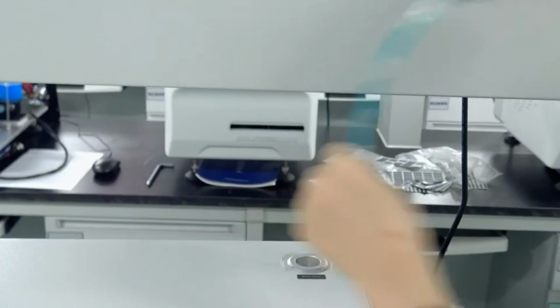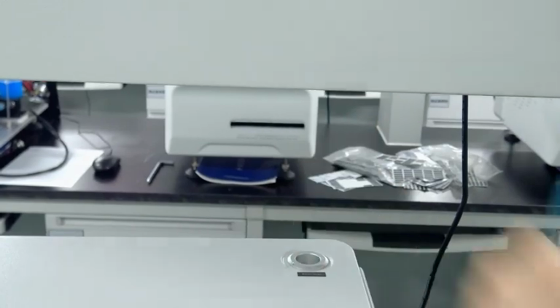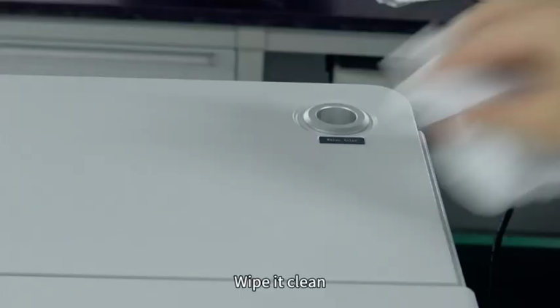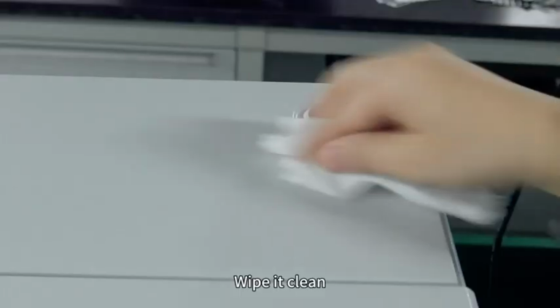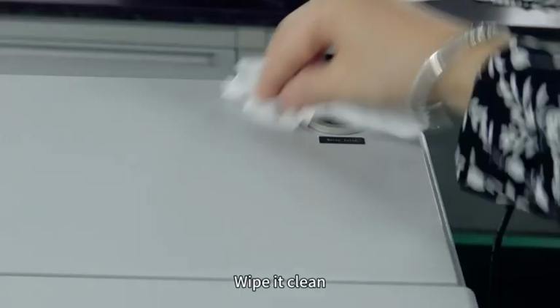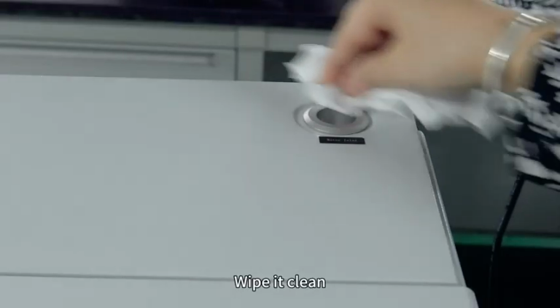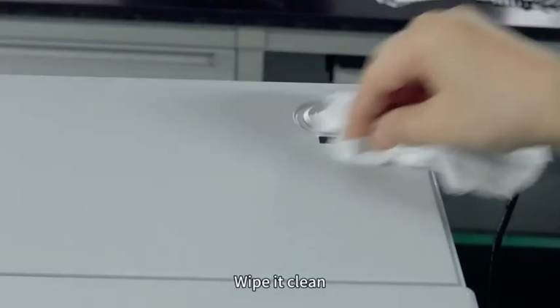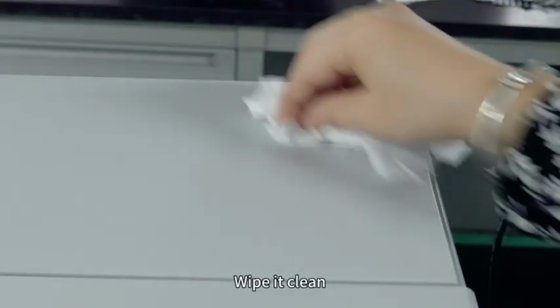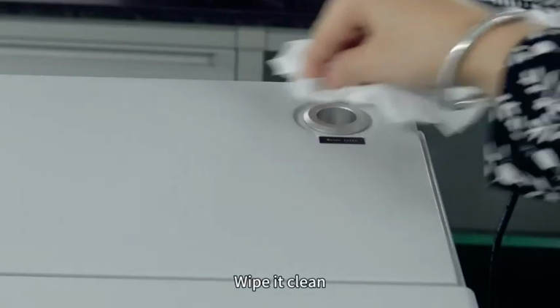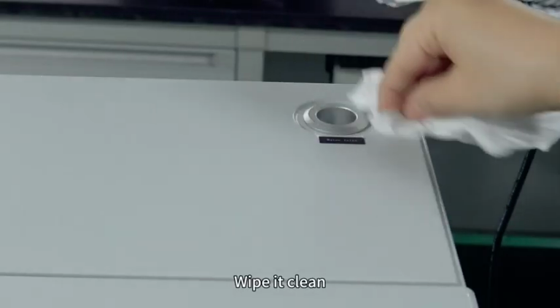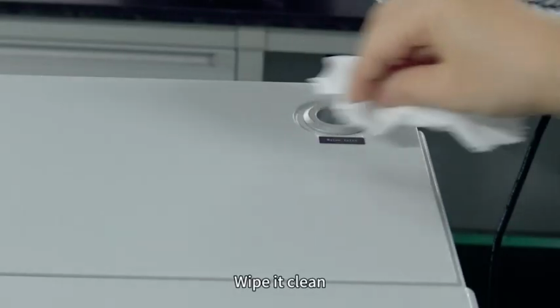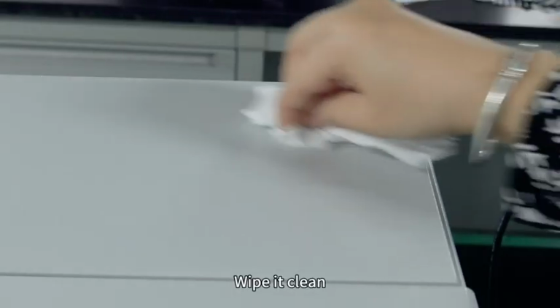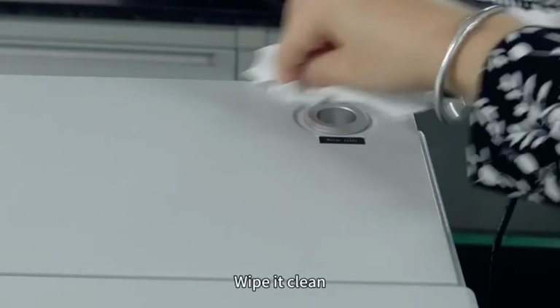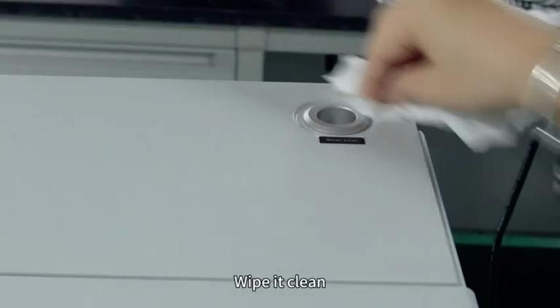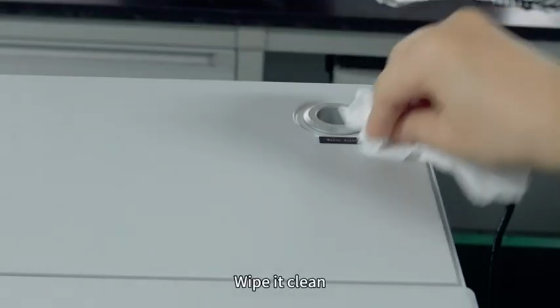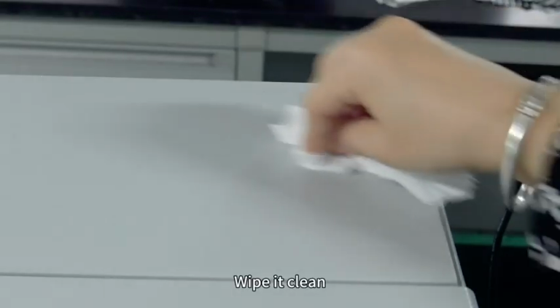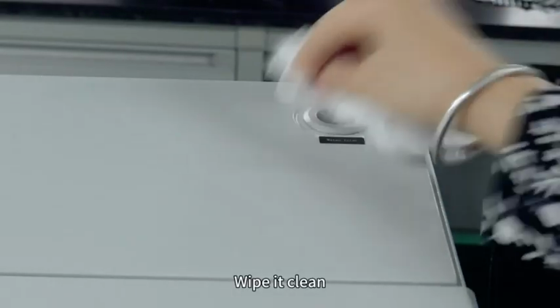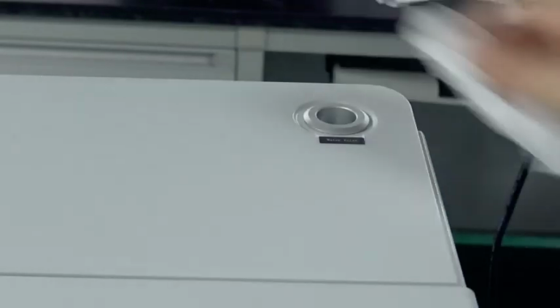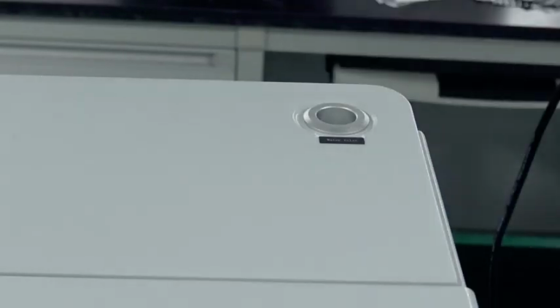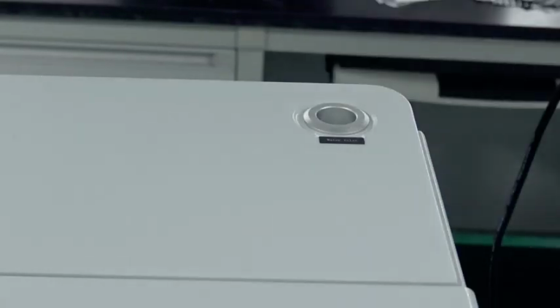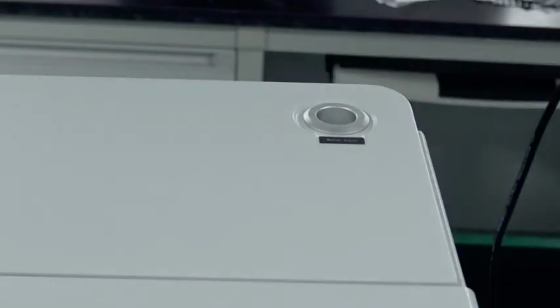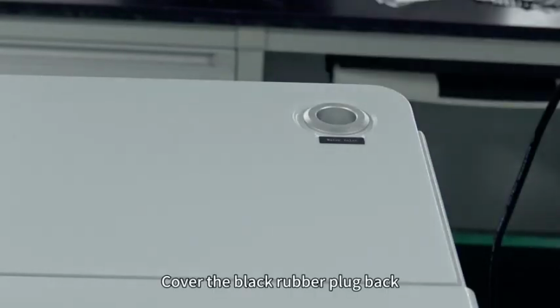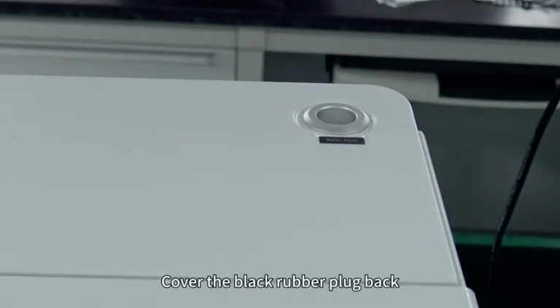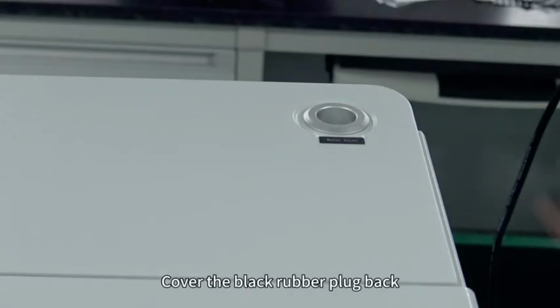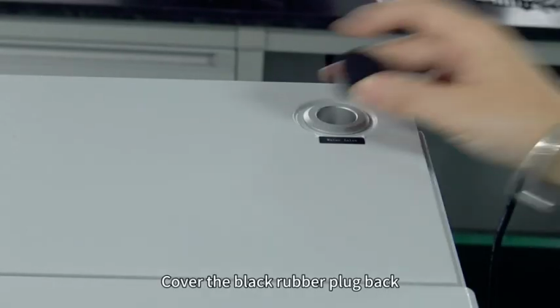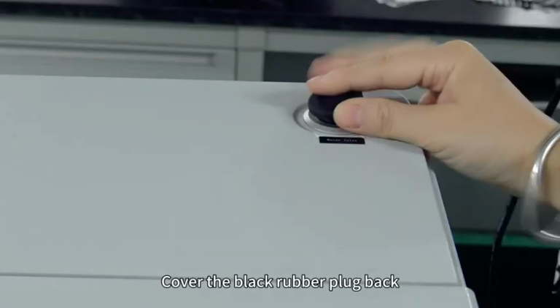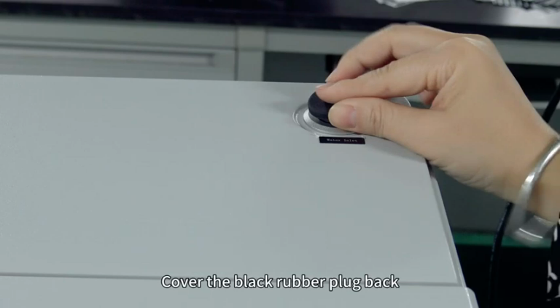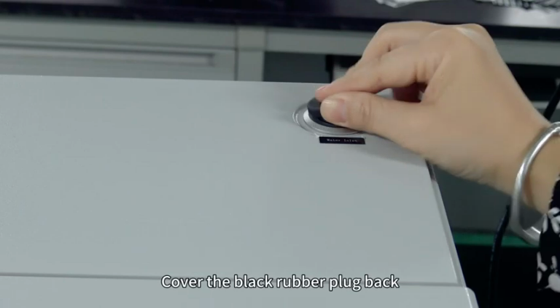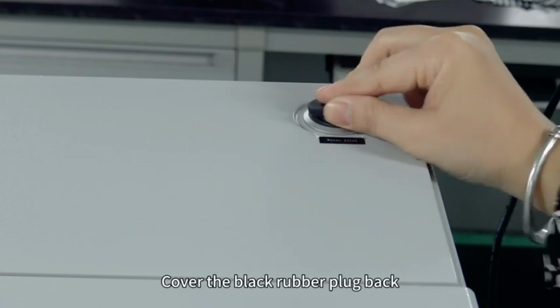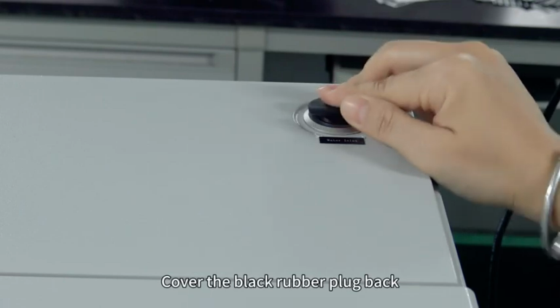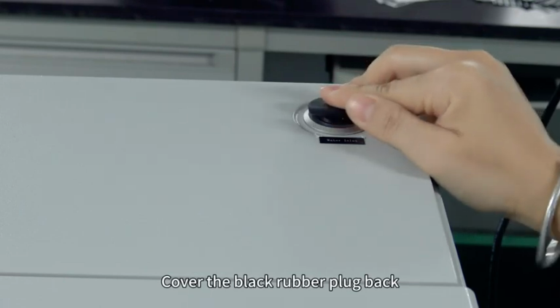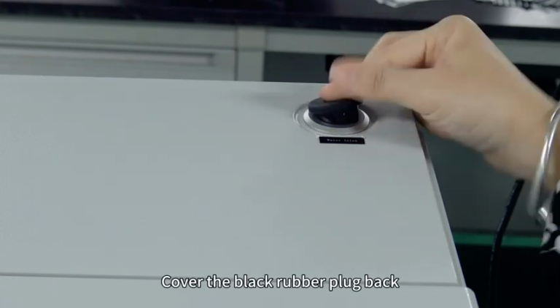Wipe it clean, then cover the black rubber plug back.